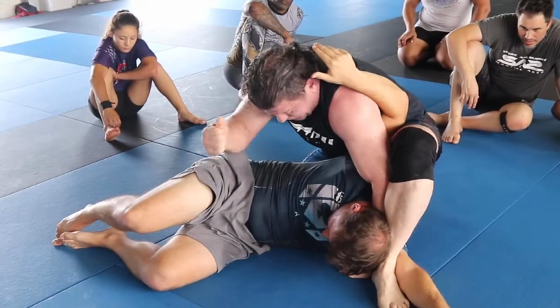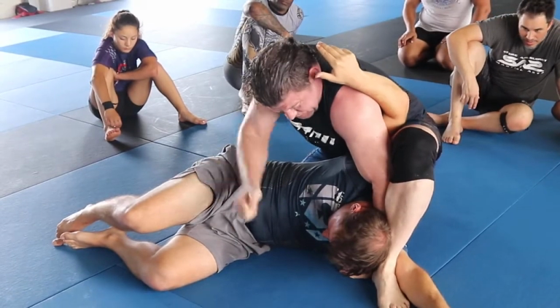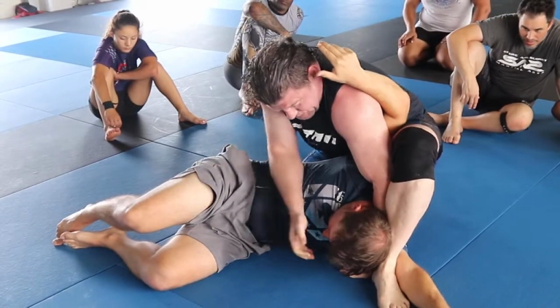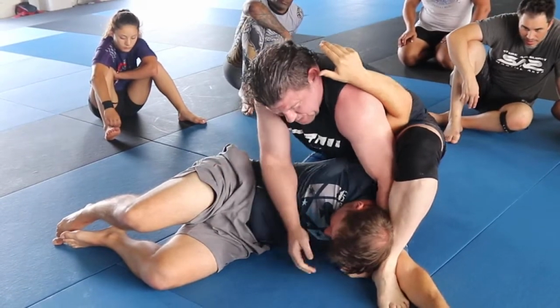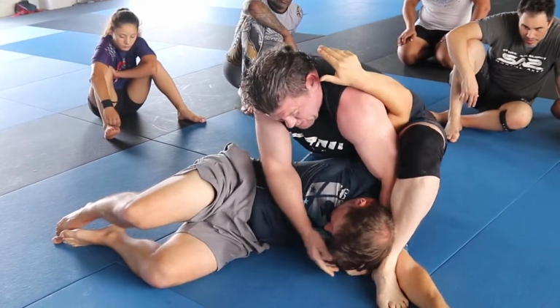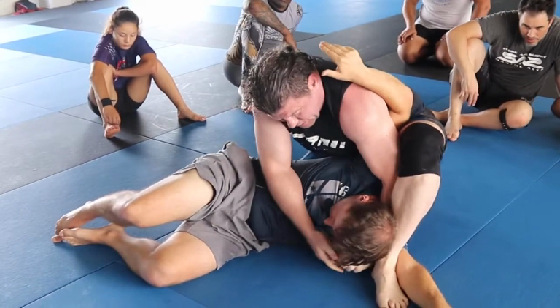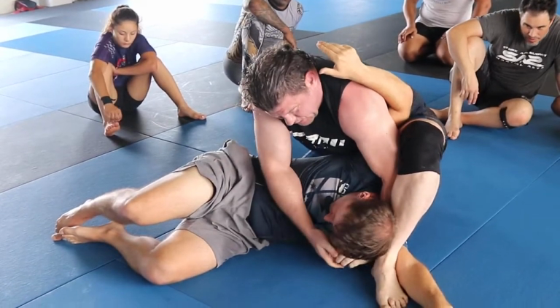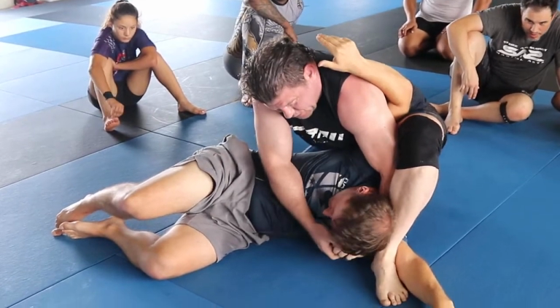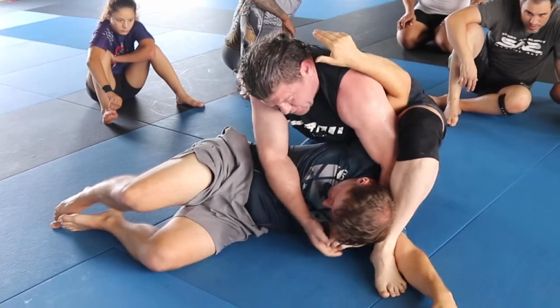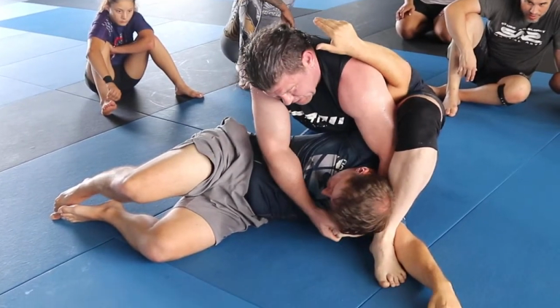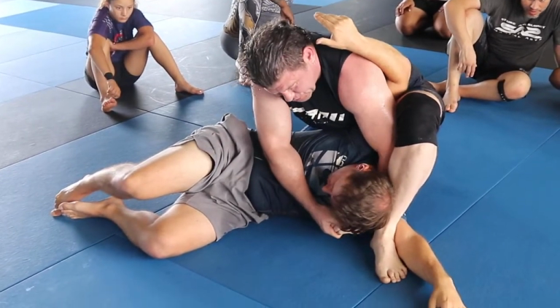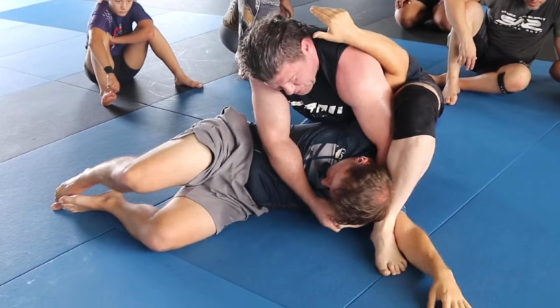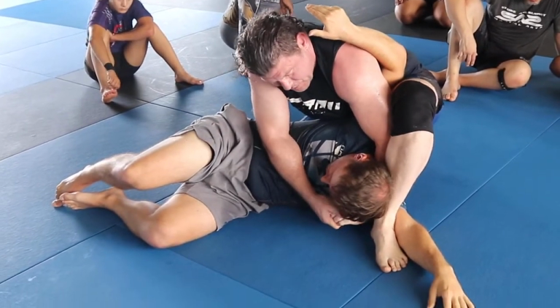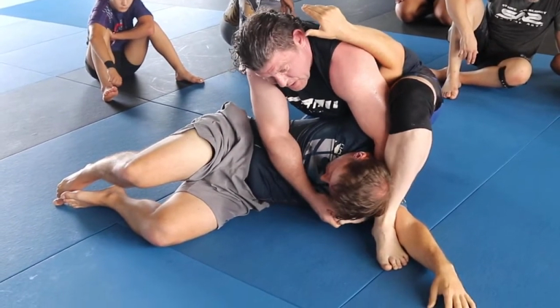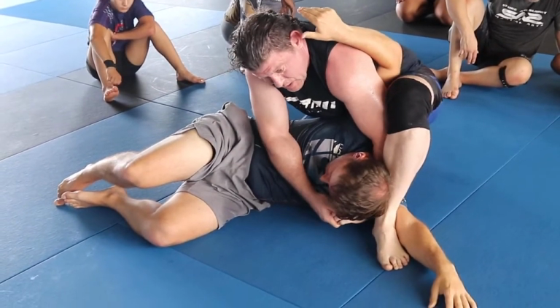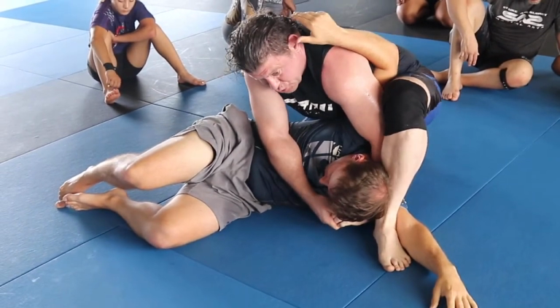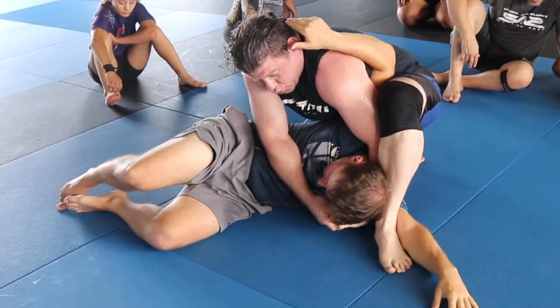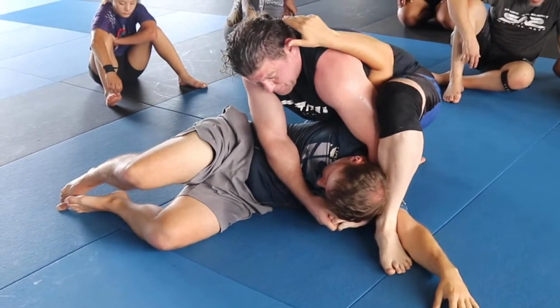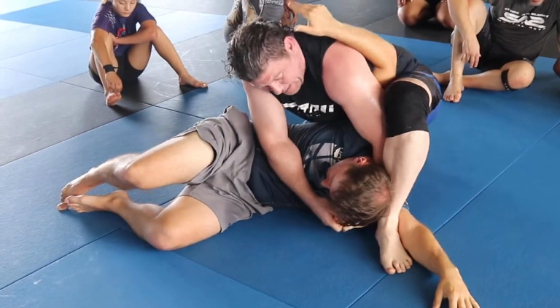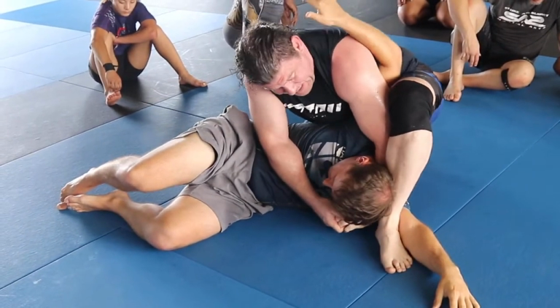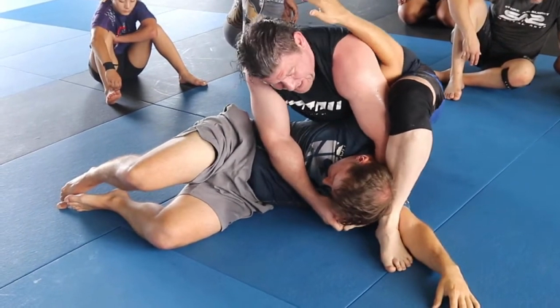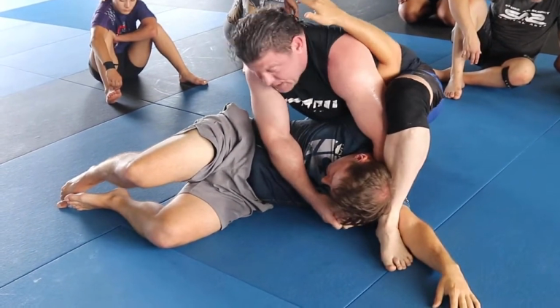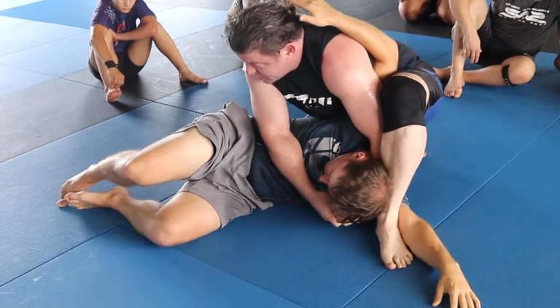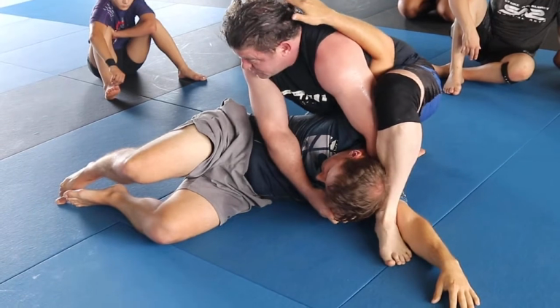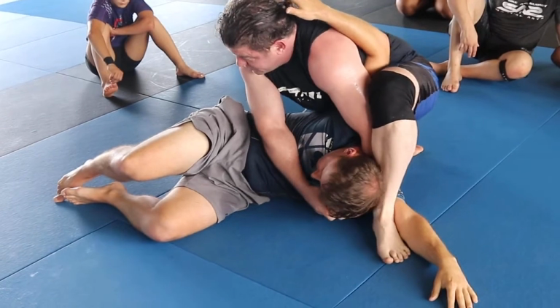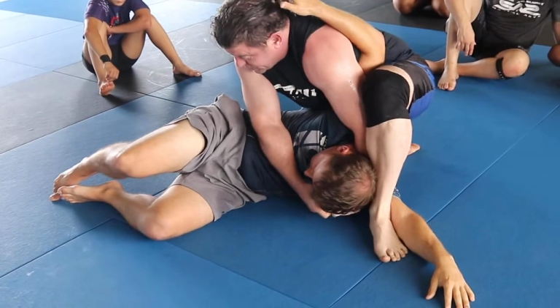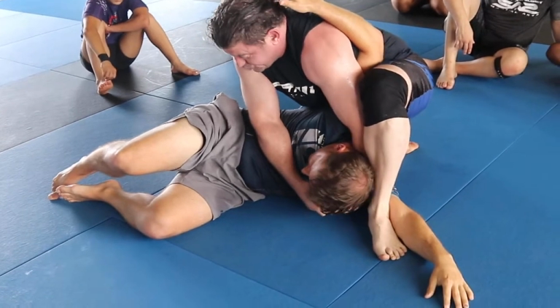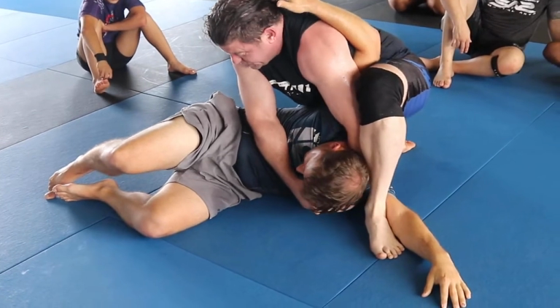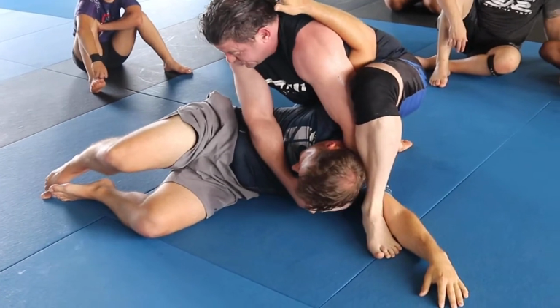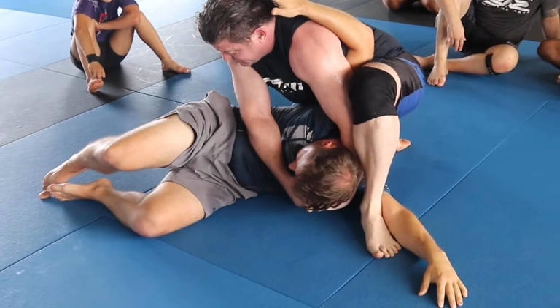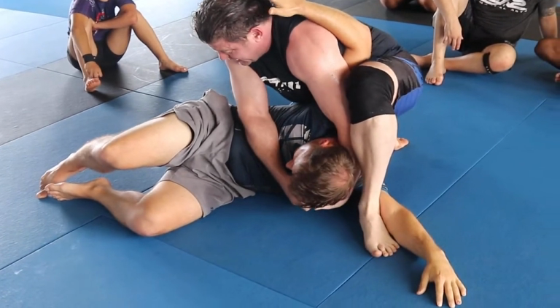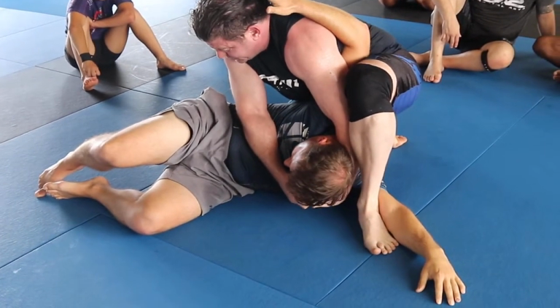Self-defense. Okay, here. S-grip. Torque my knee this way so it's mechanical.